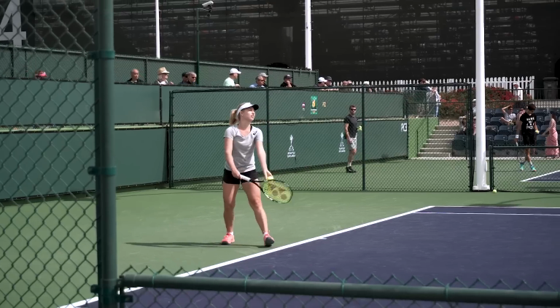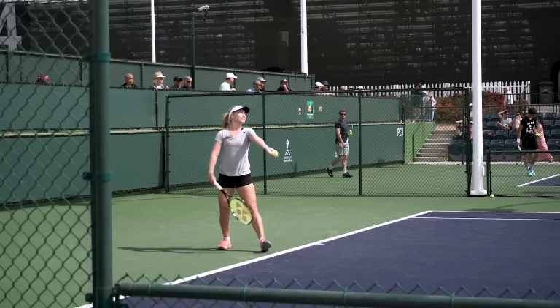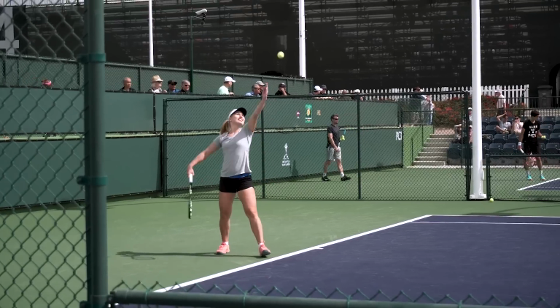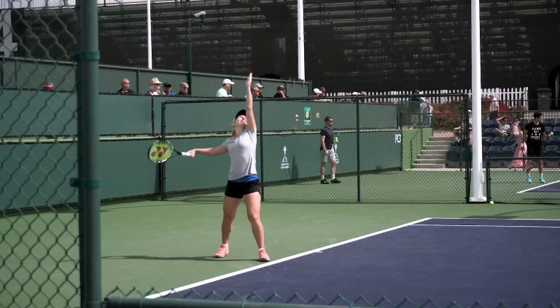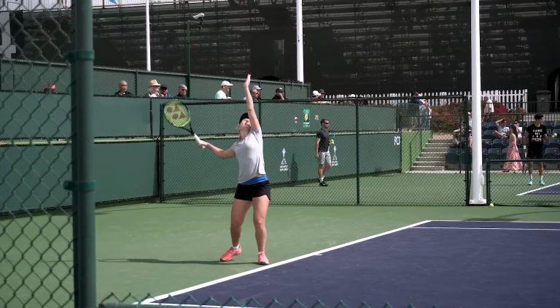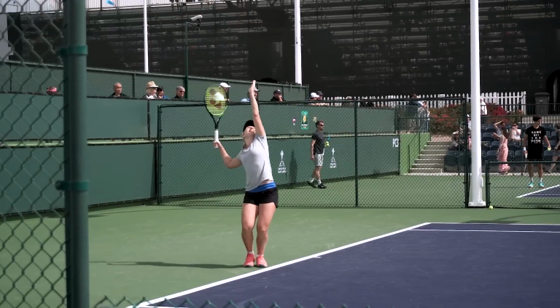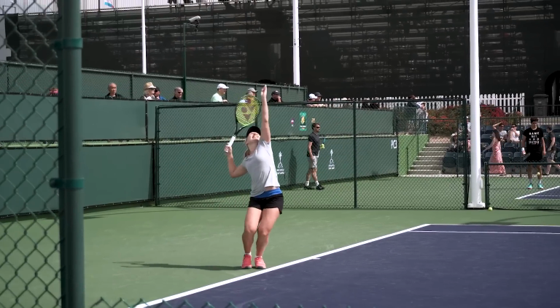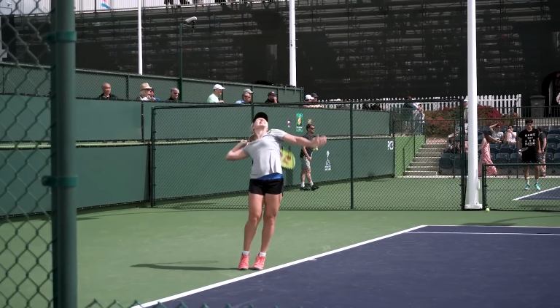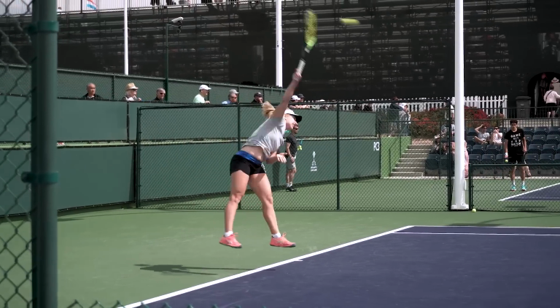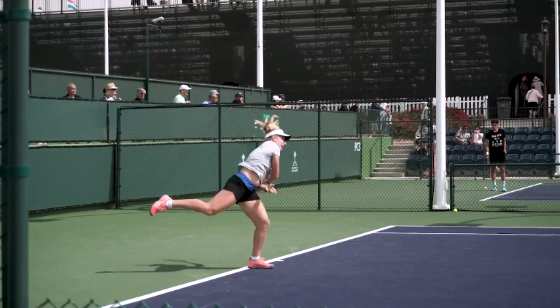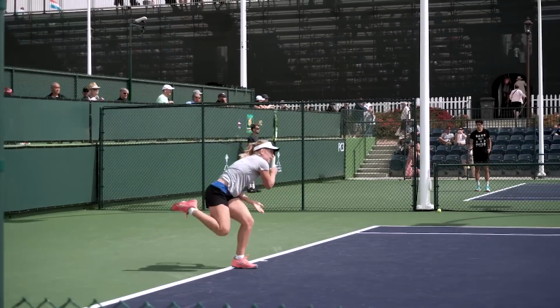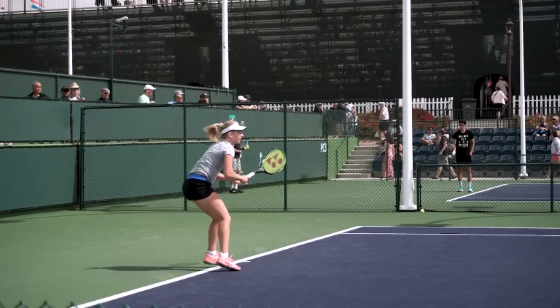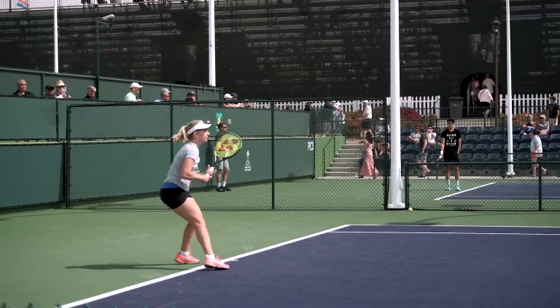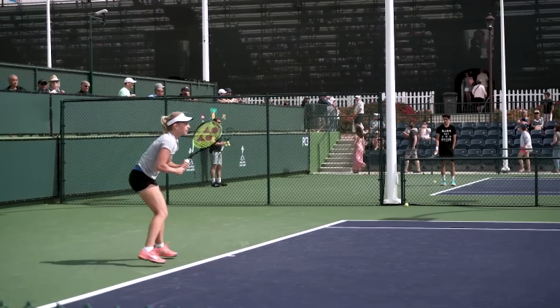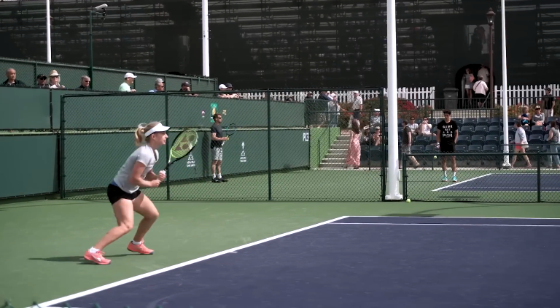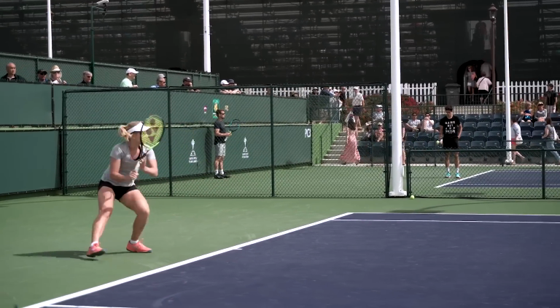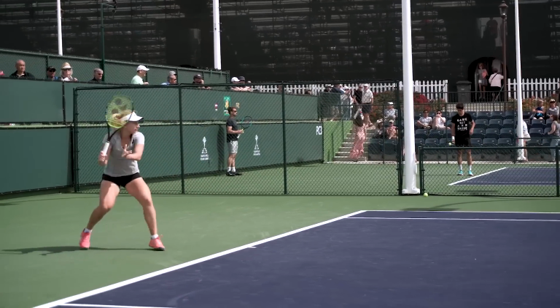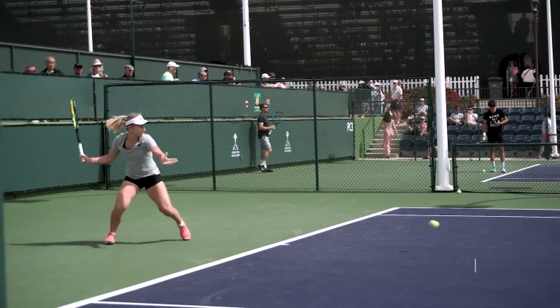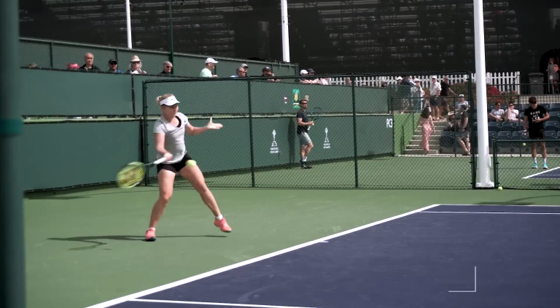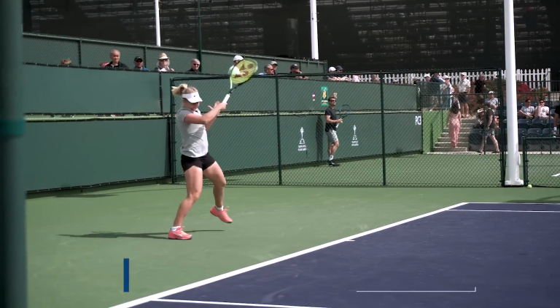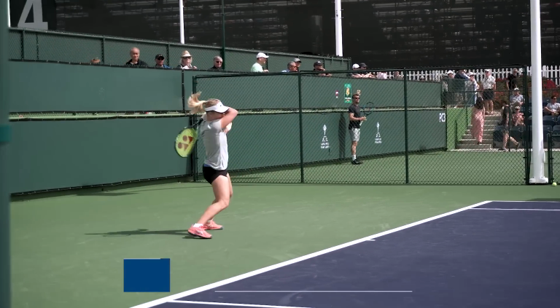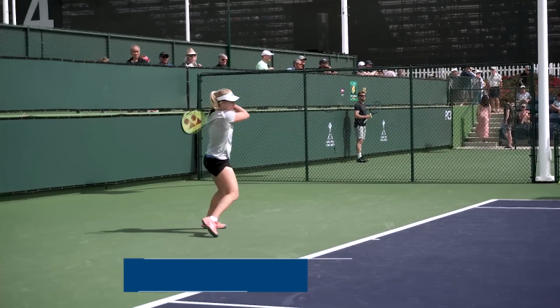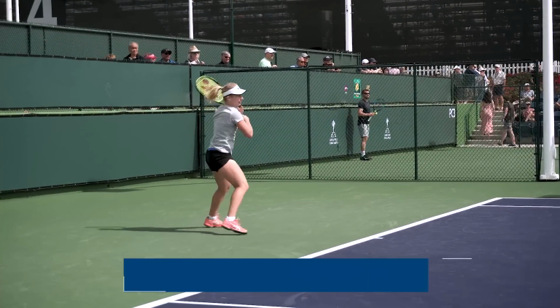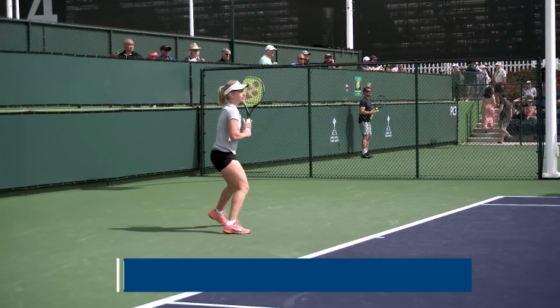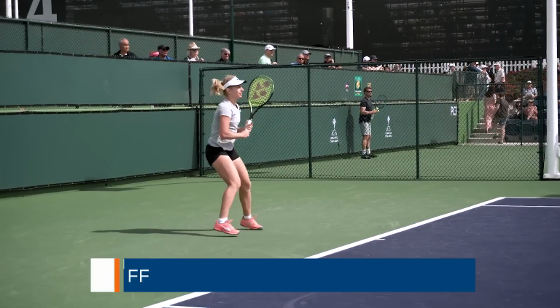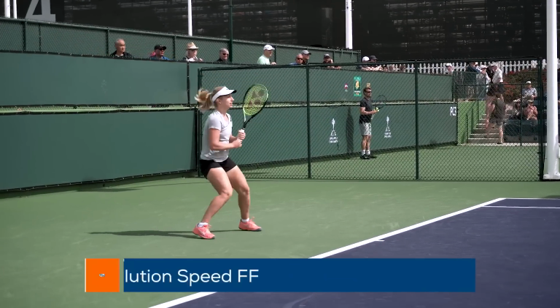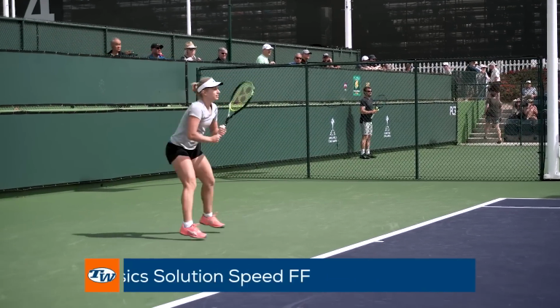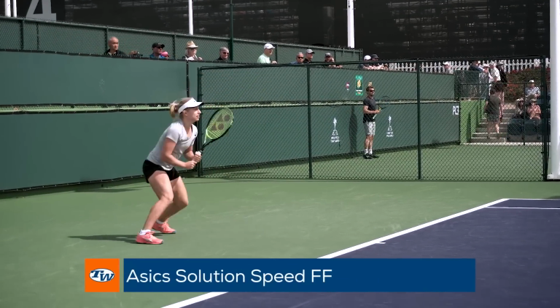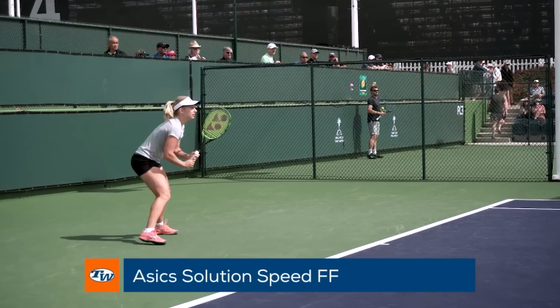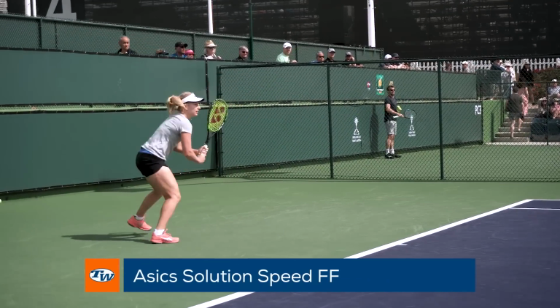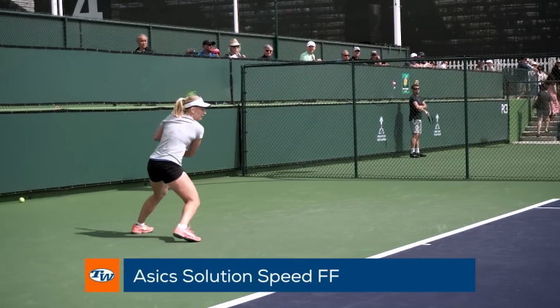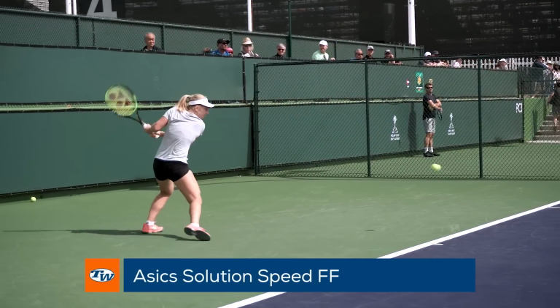Daria Gavrilova plays with personality and is explosive to the ball while wearing ASICS Solution Speed FFs.